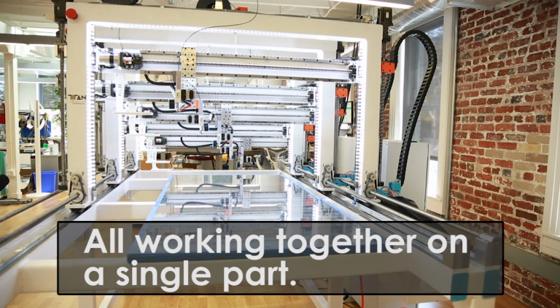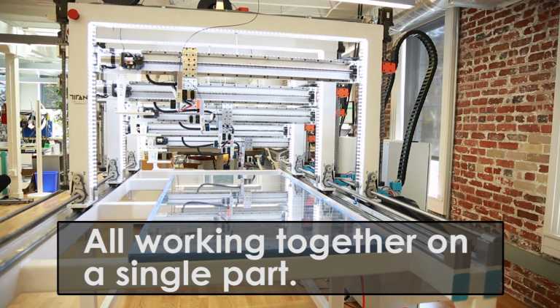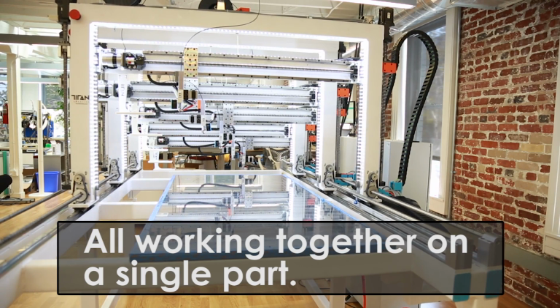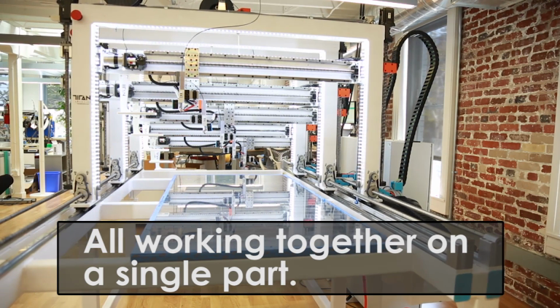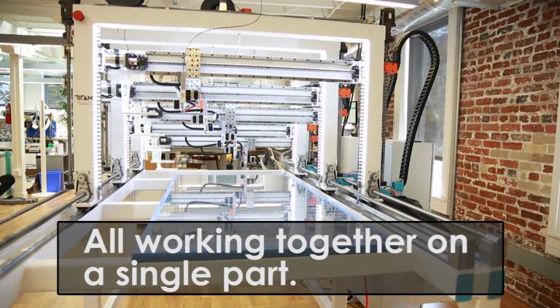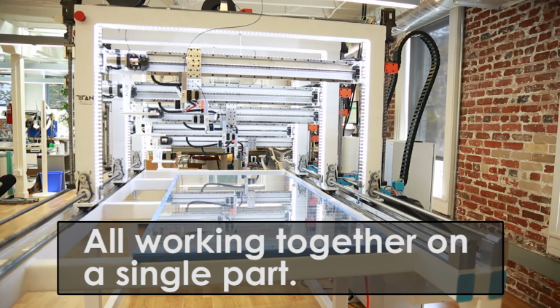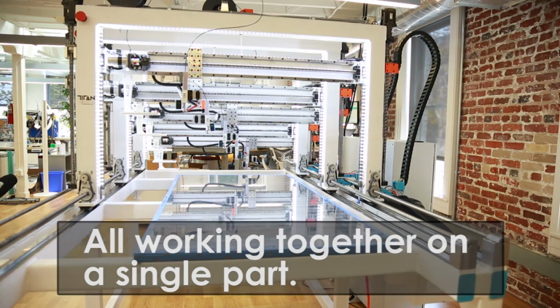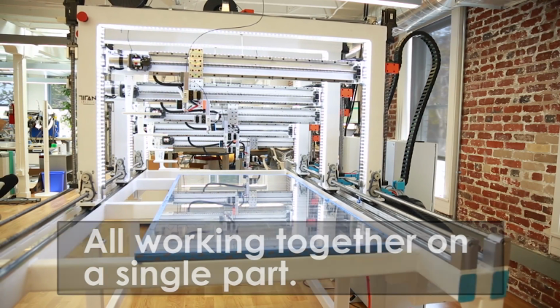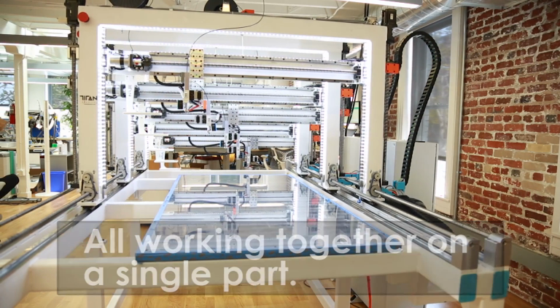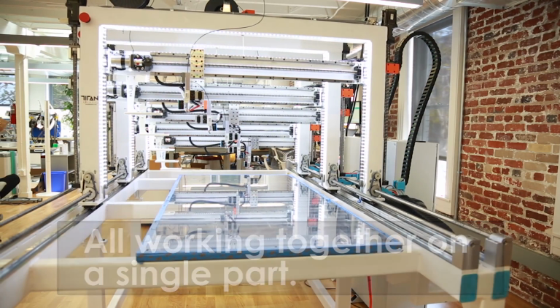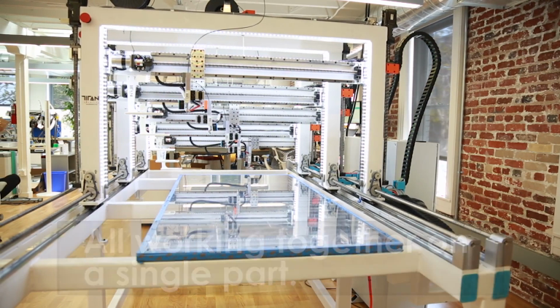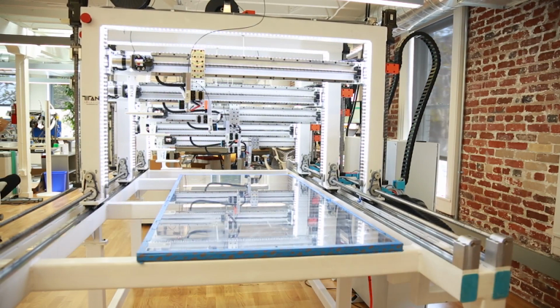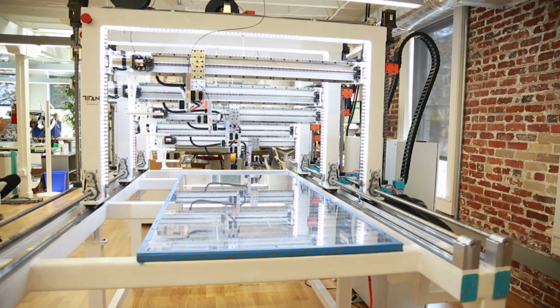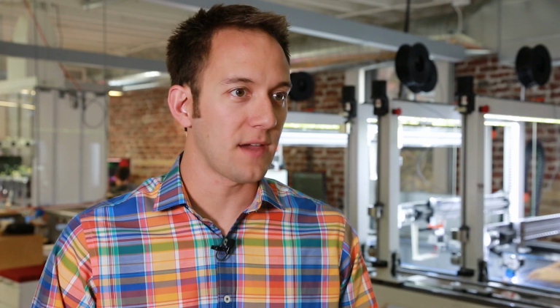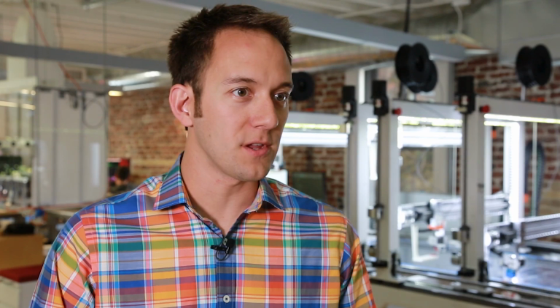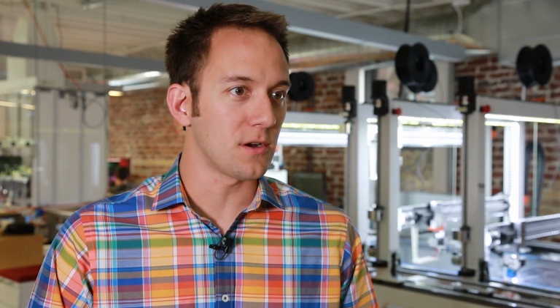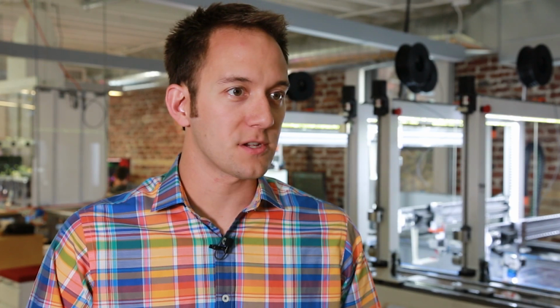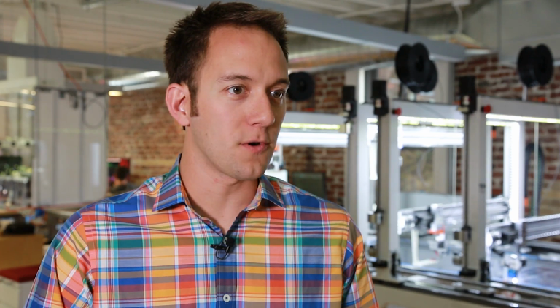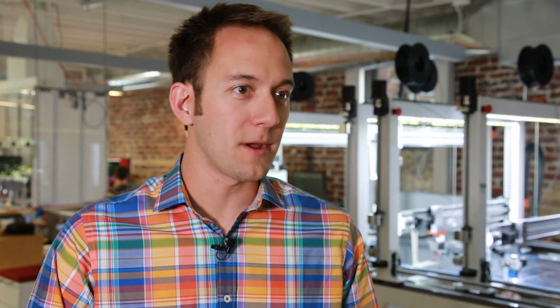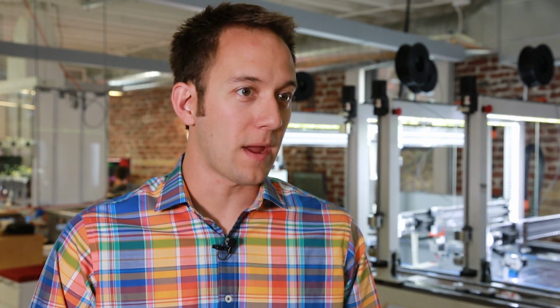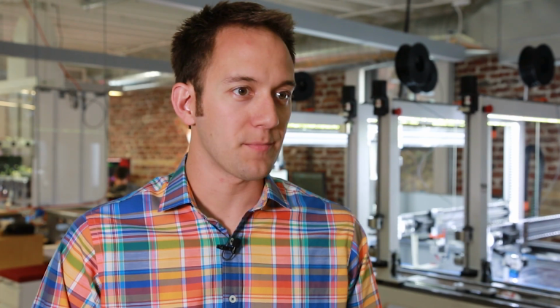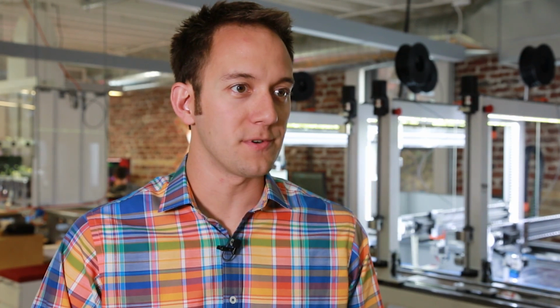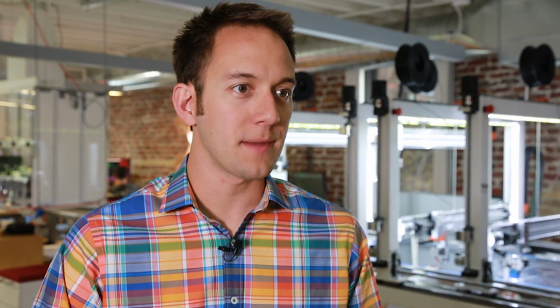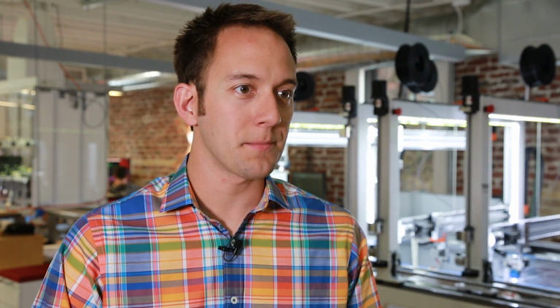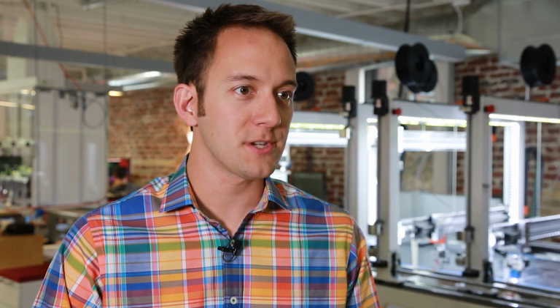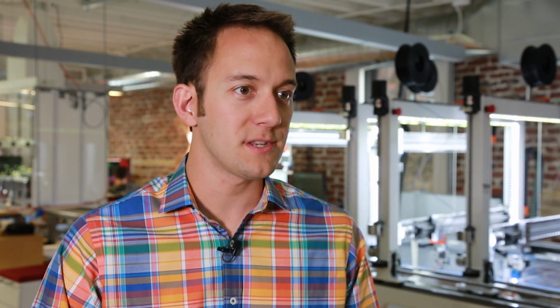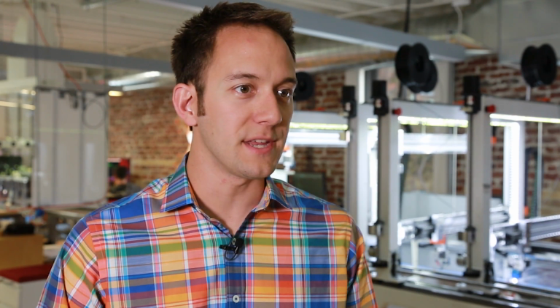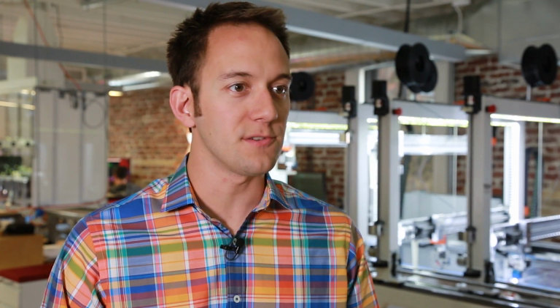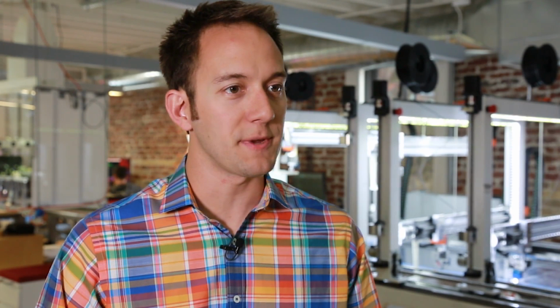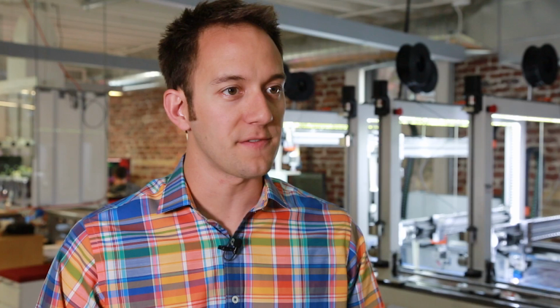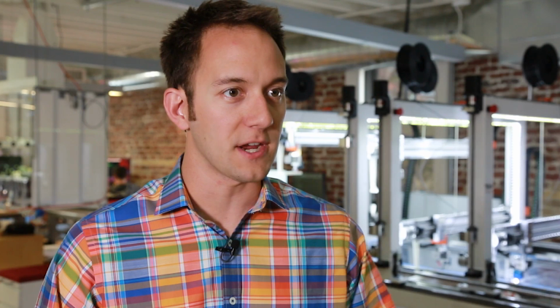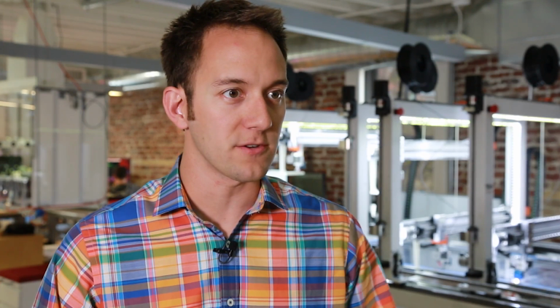Using this technology, we can go from just having a large format rapid prototyping machine to end-use manufacturing.